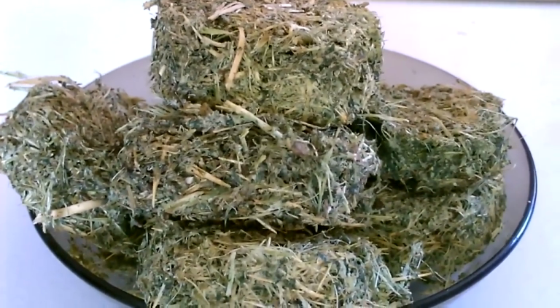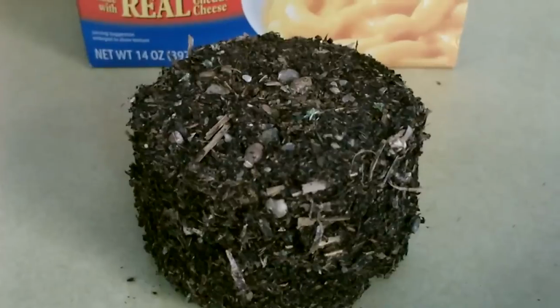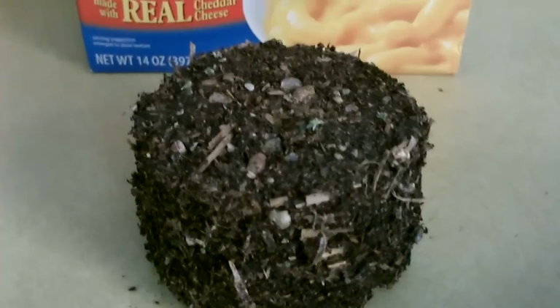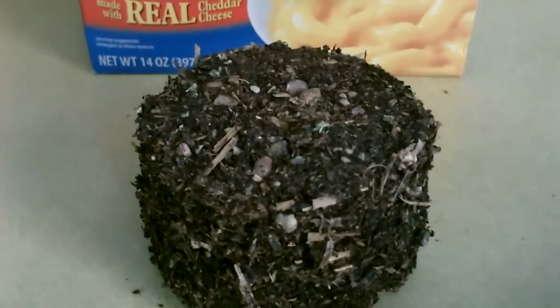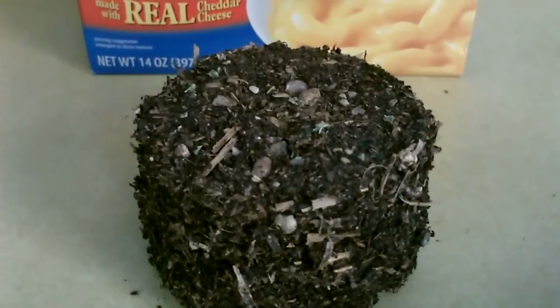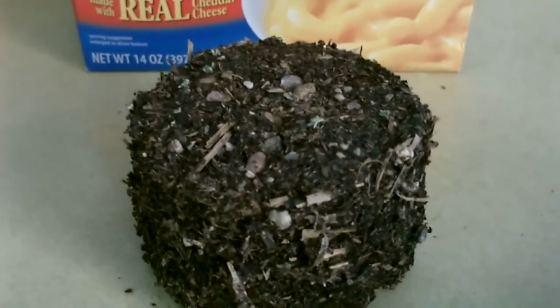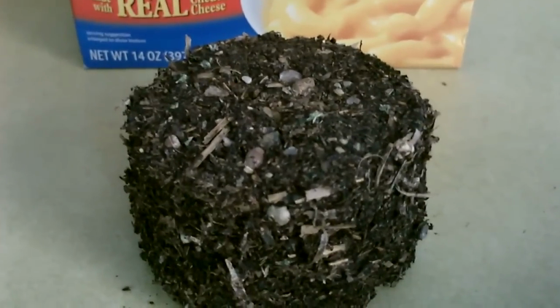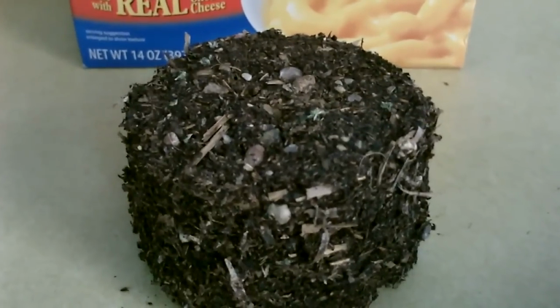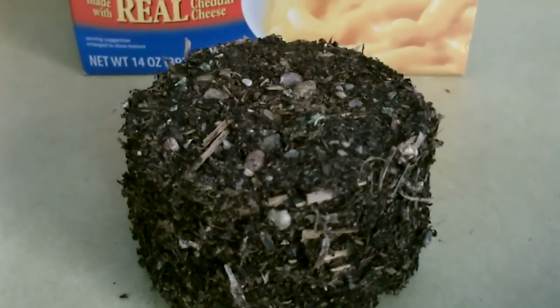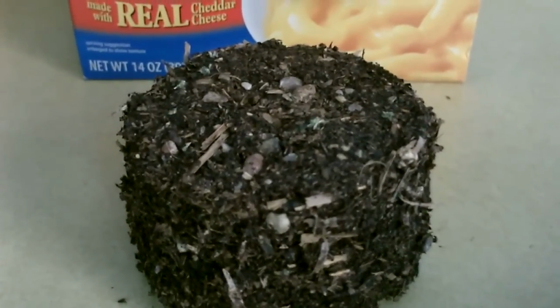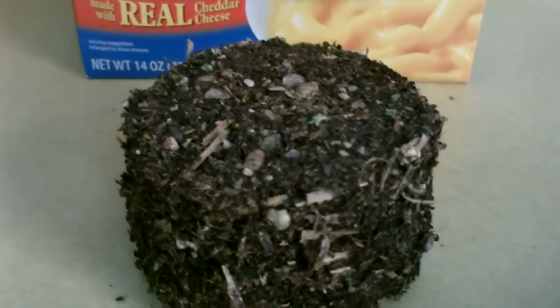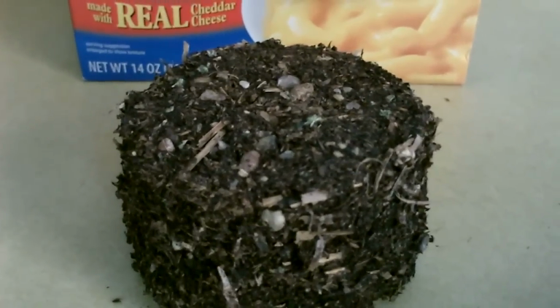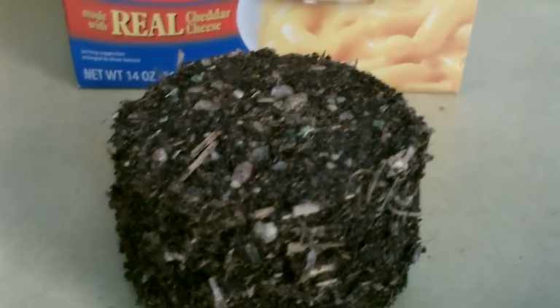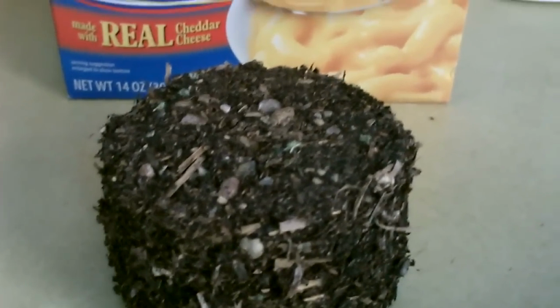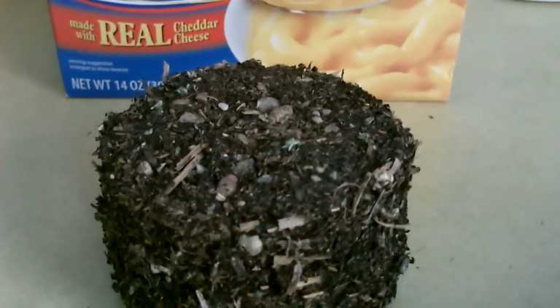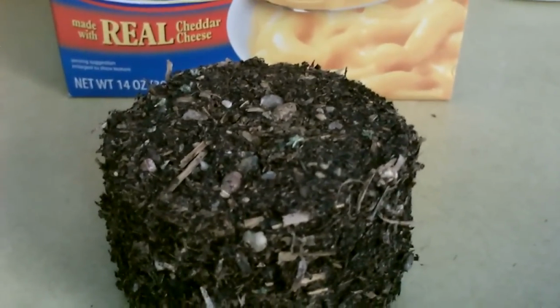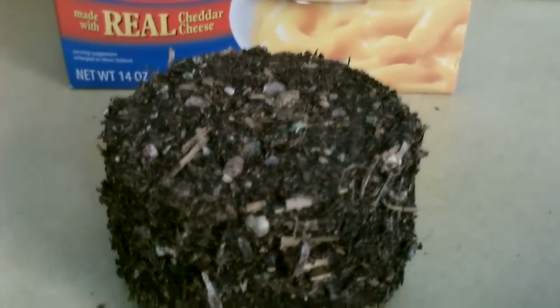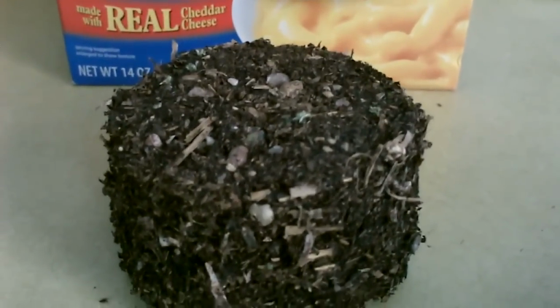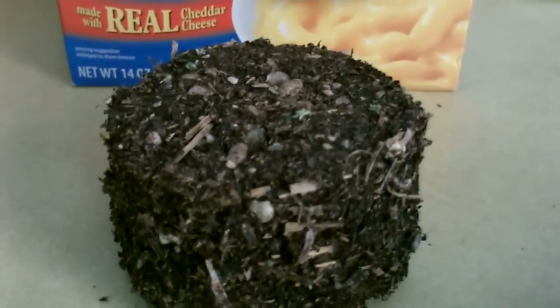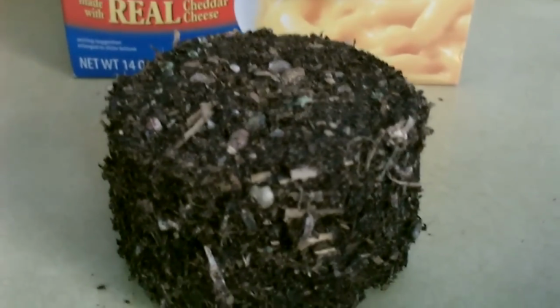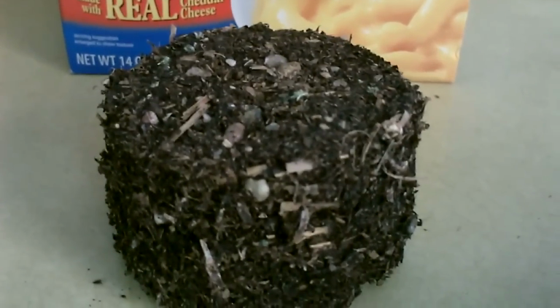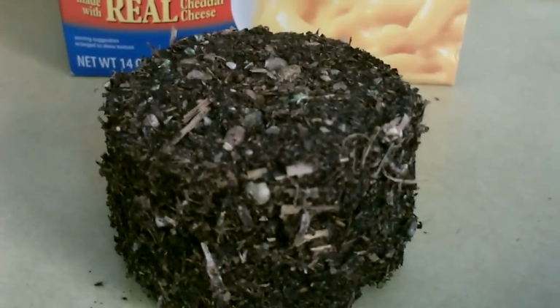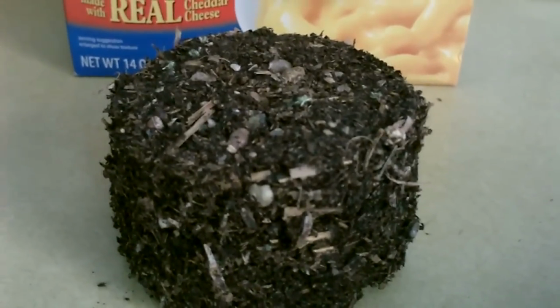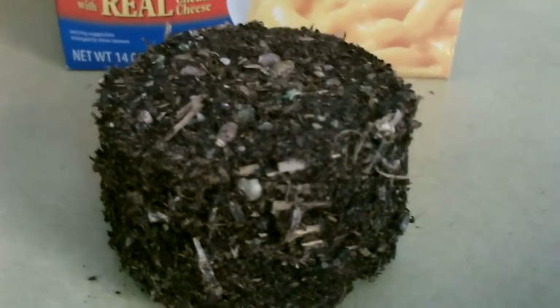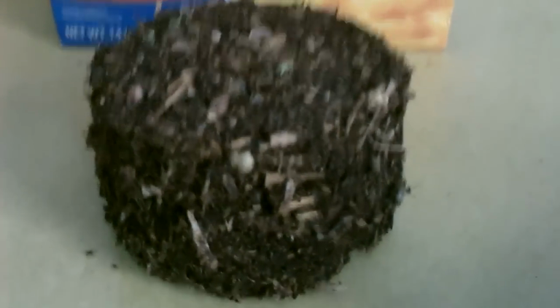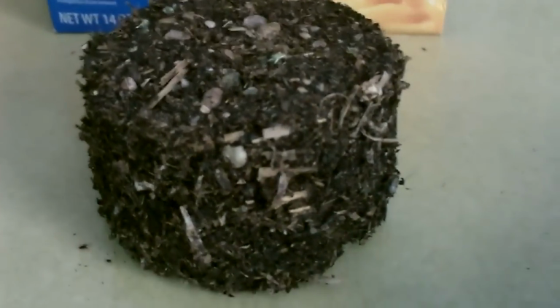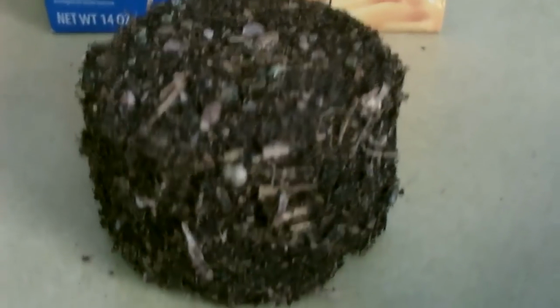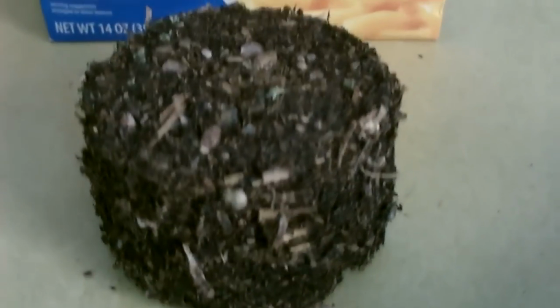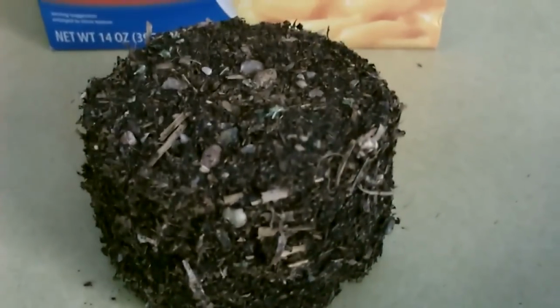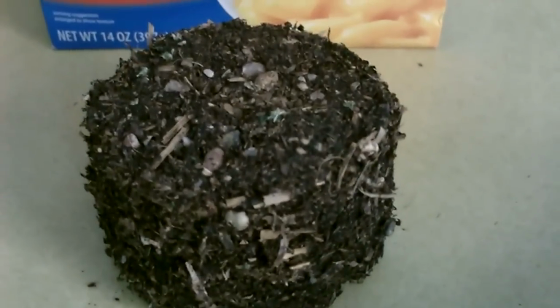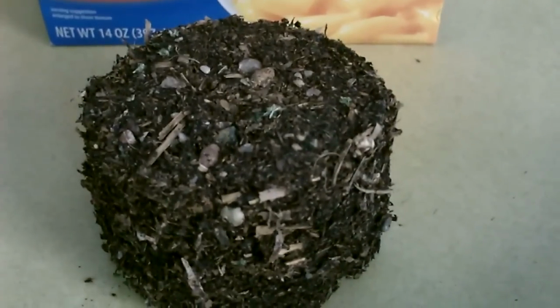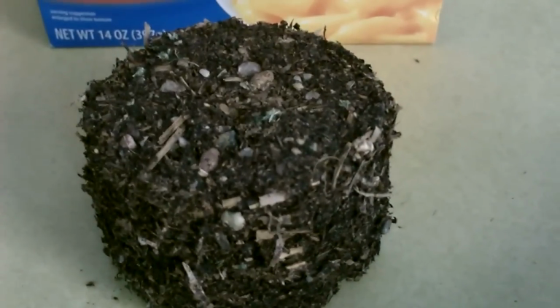Here's another one I made — that's just out of old leaves. Looks like dirt, but it's just really old leaves.